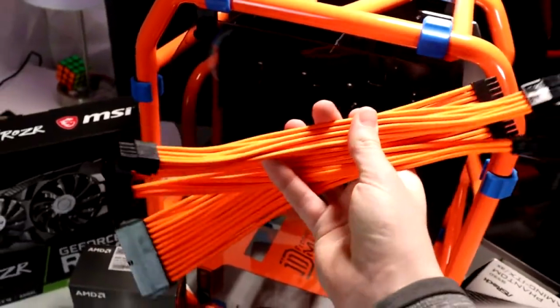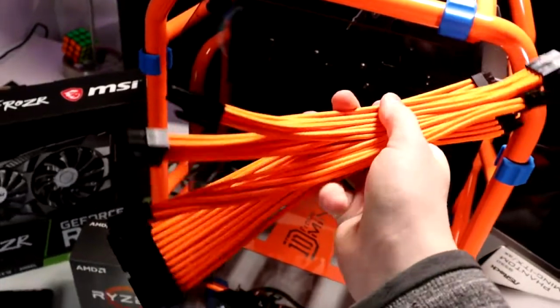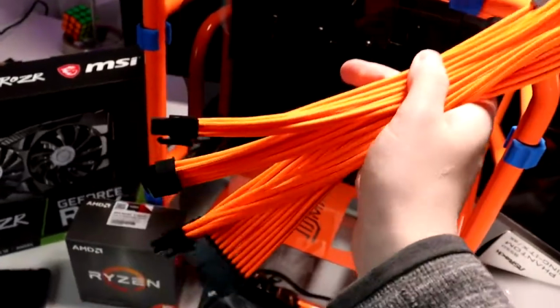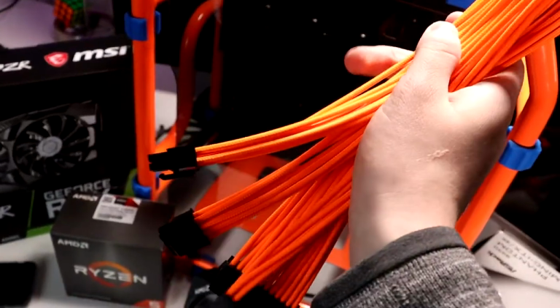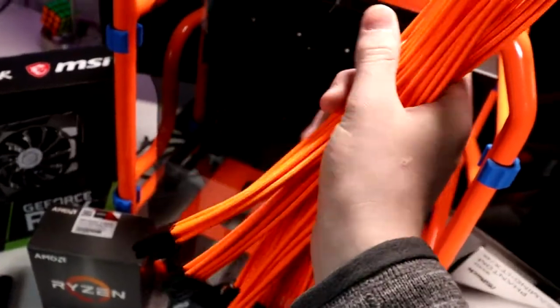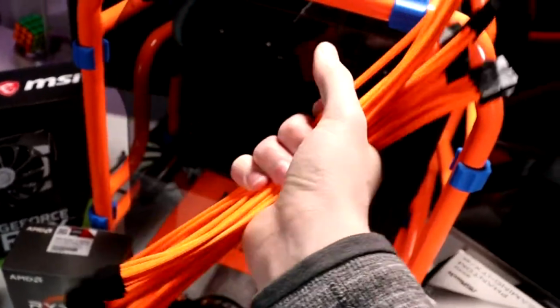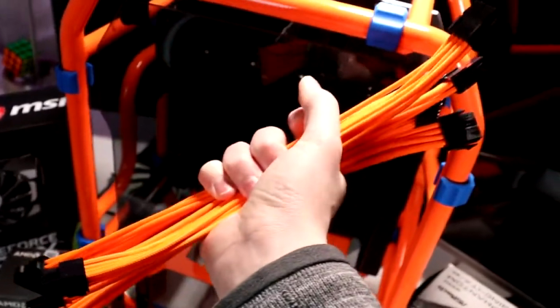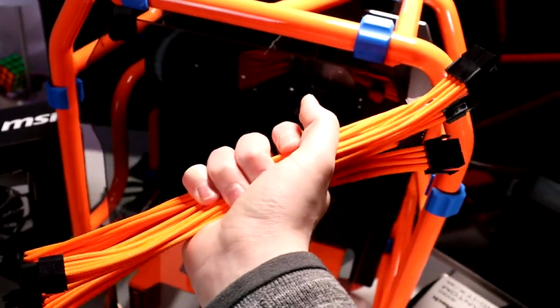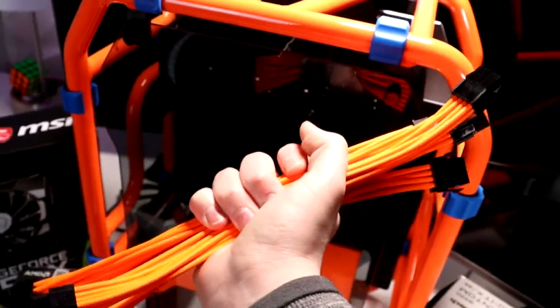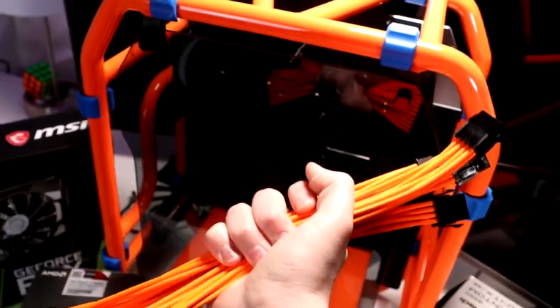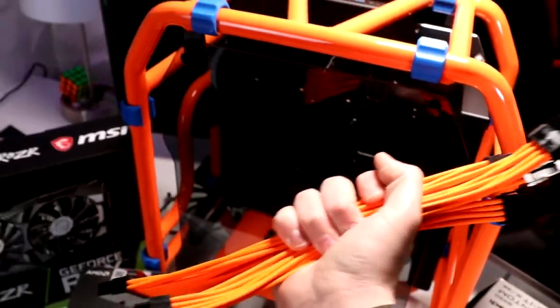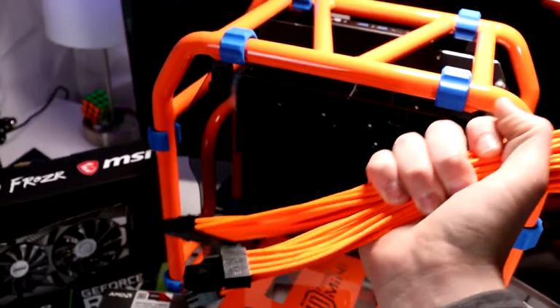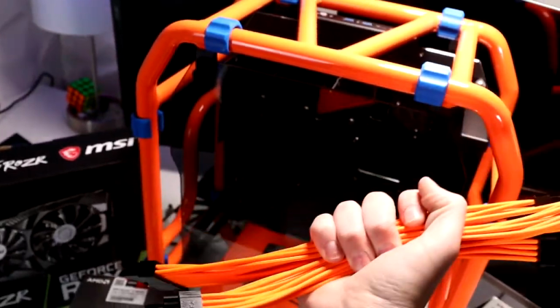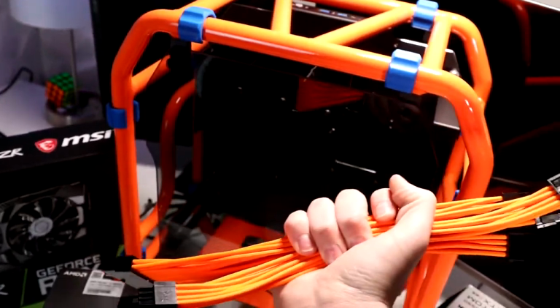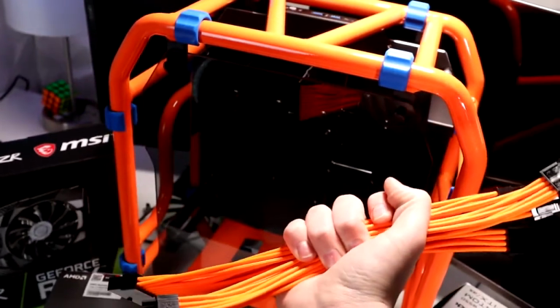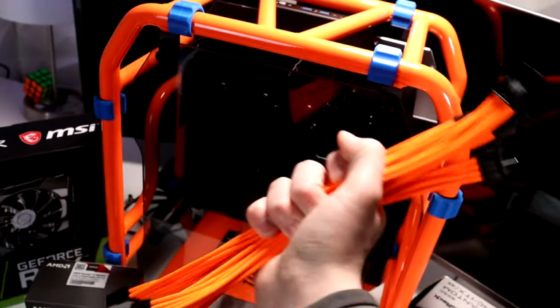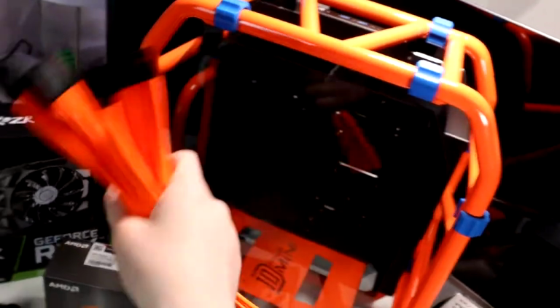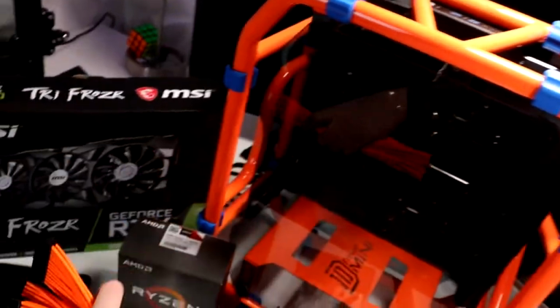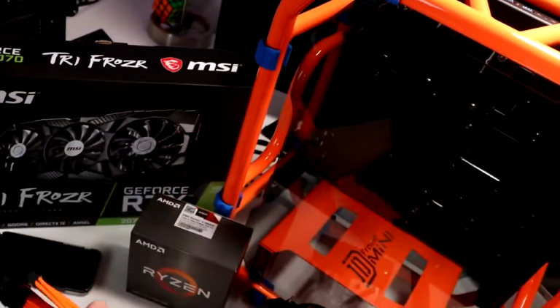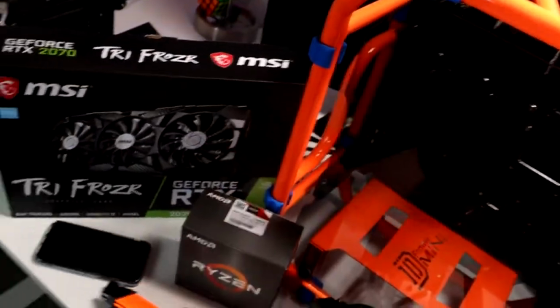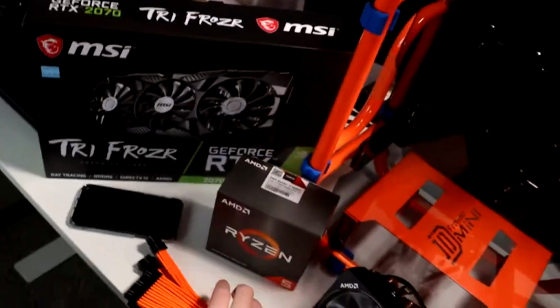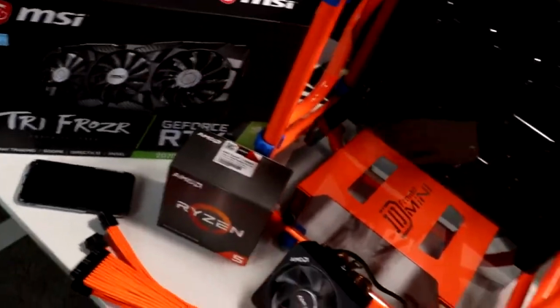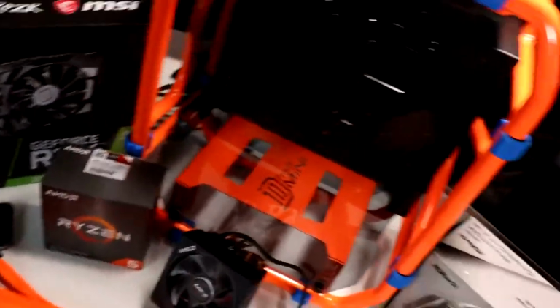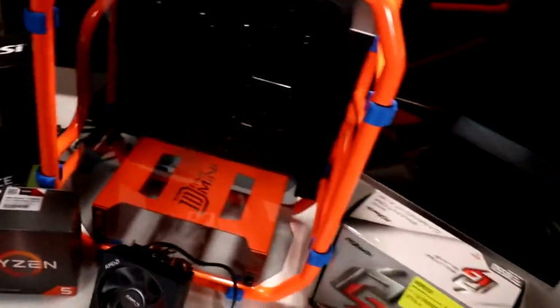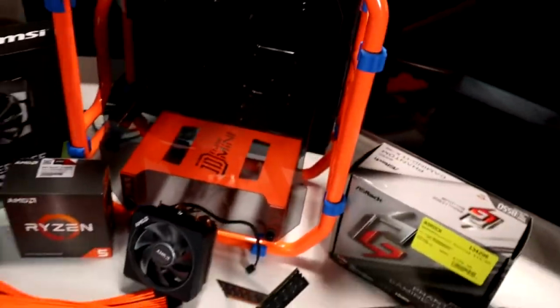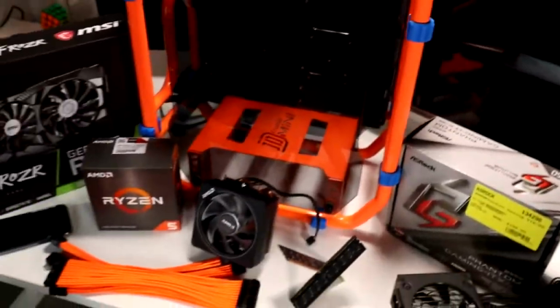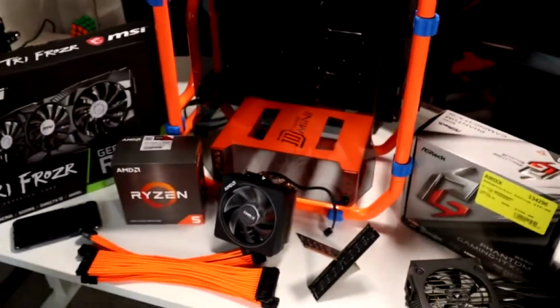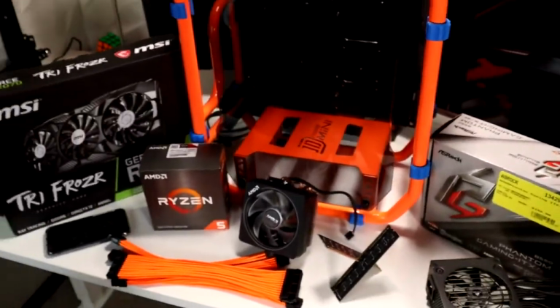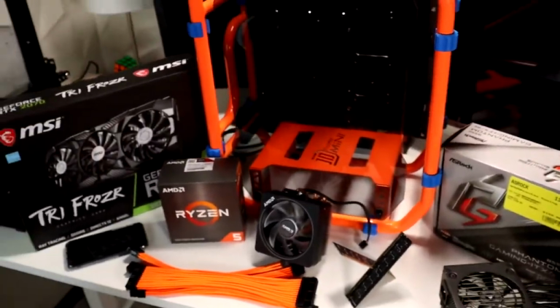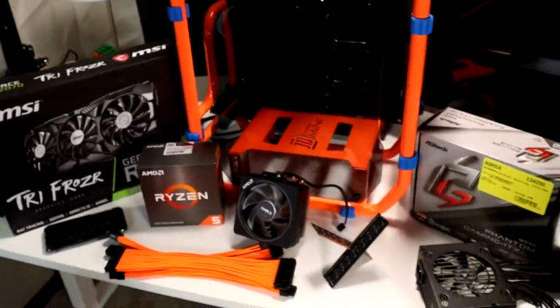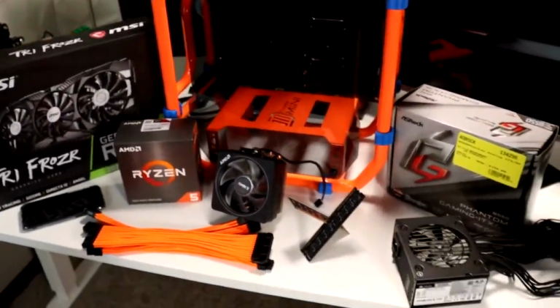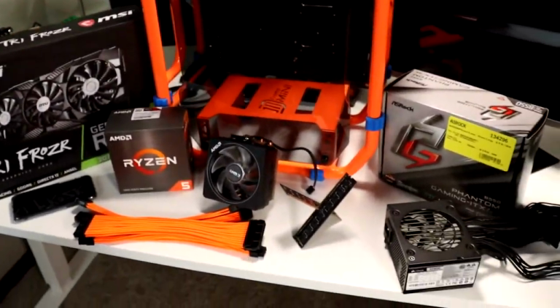I wish I did have some blue cable combs. I might spray paint some, but I don't know. So let's get into the build.